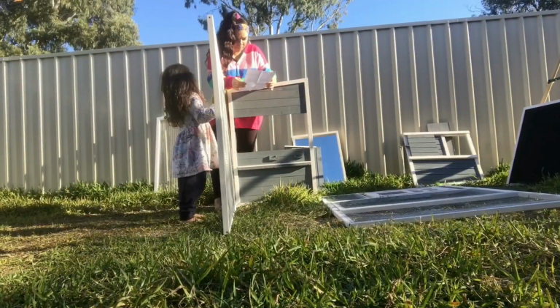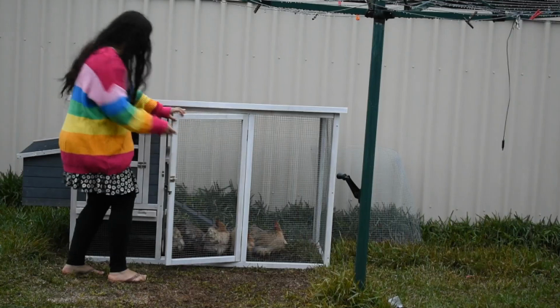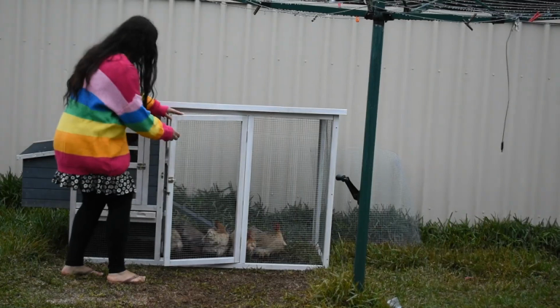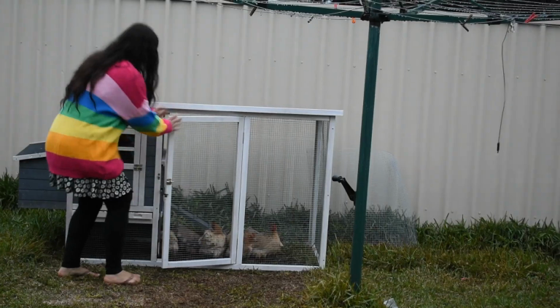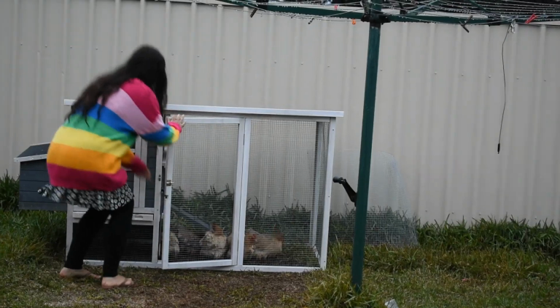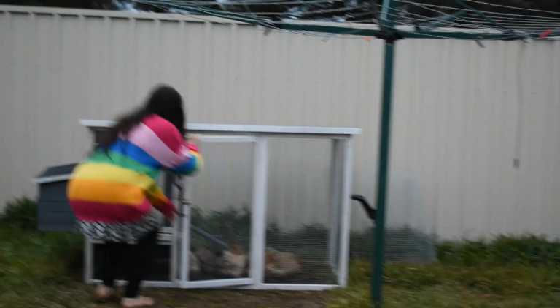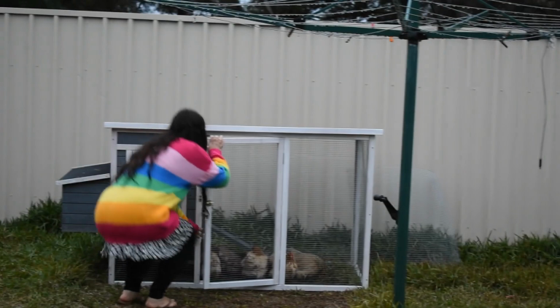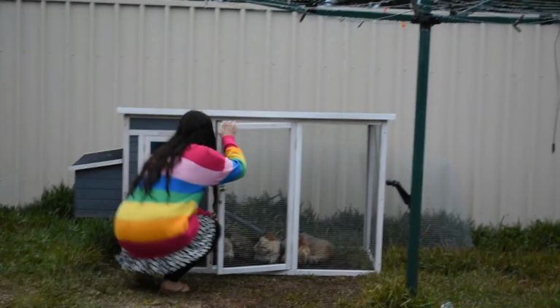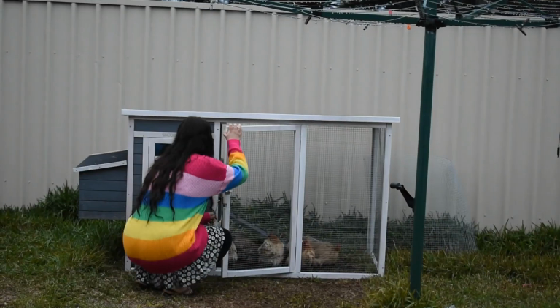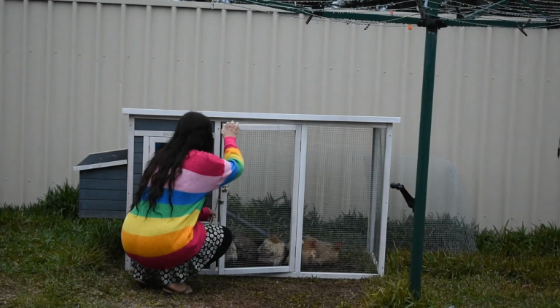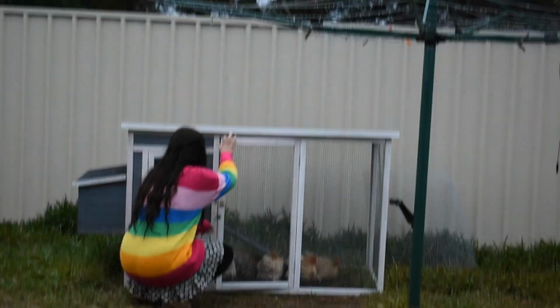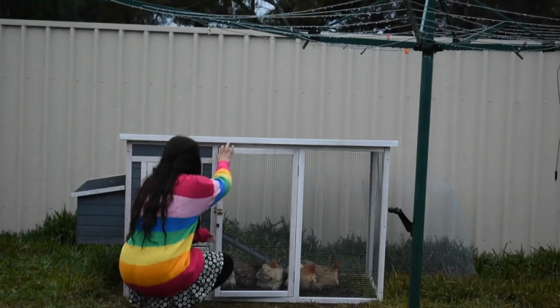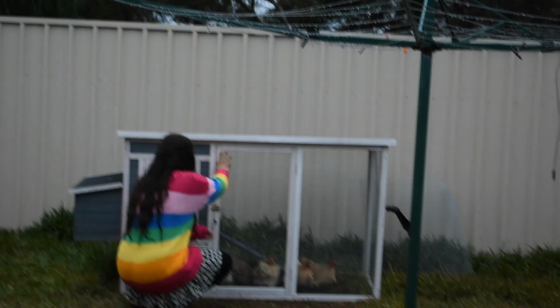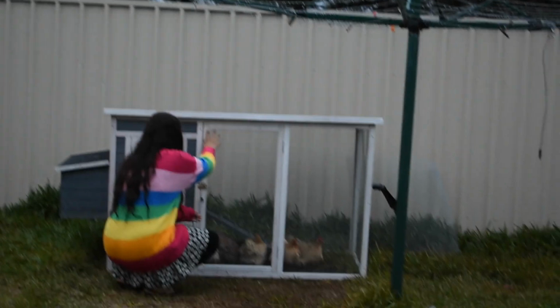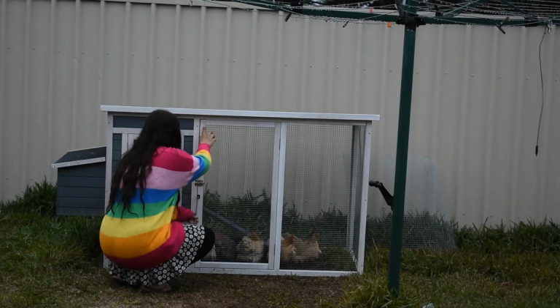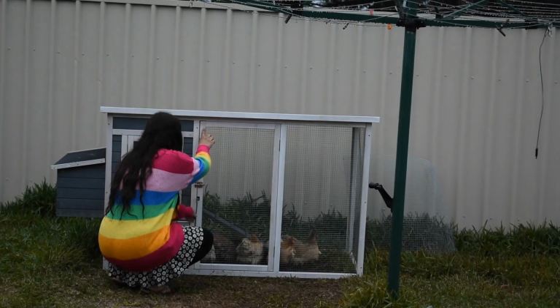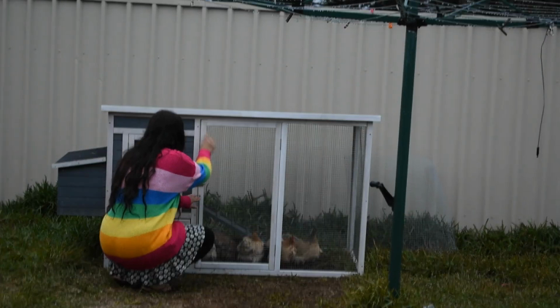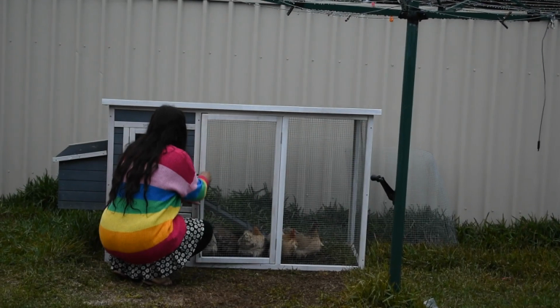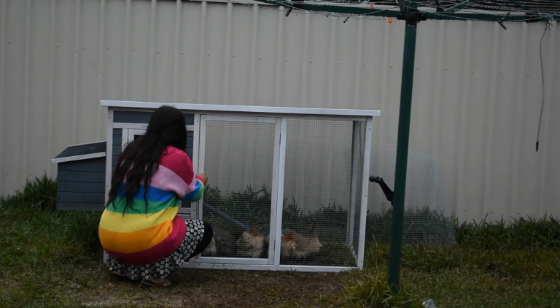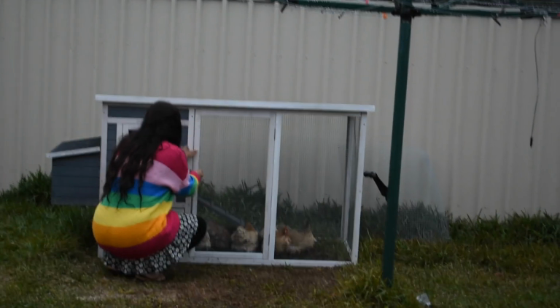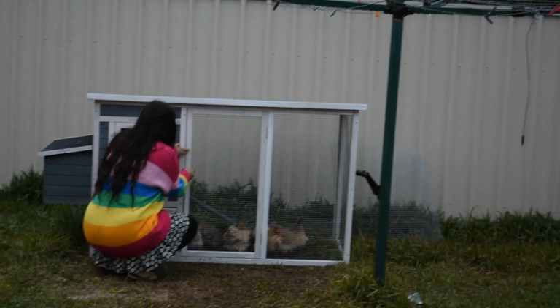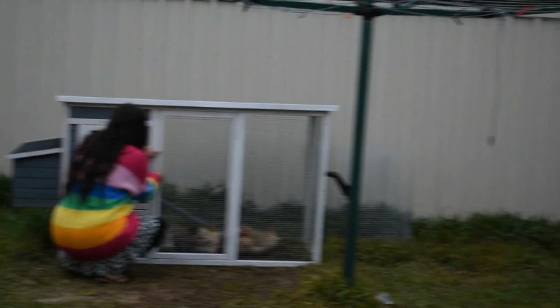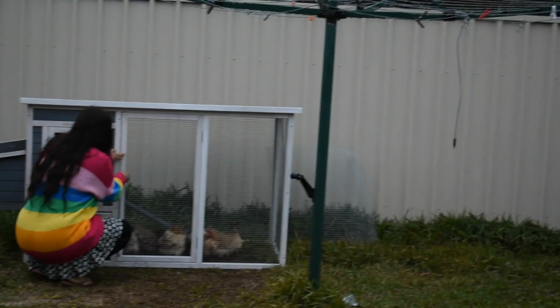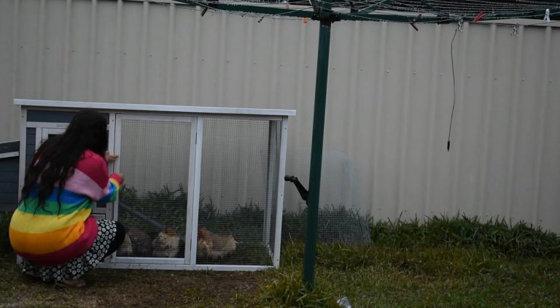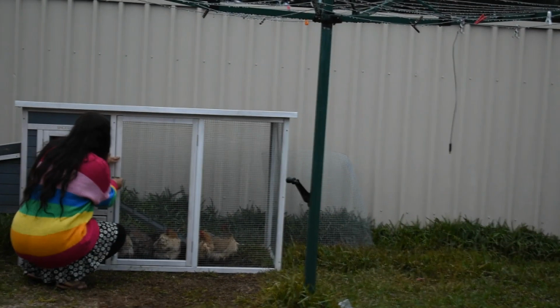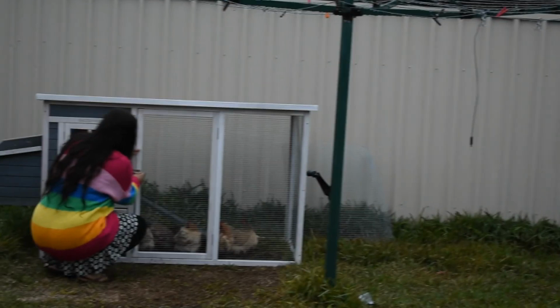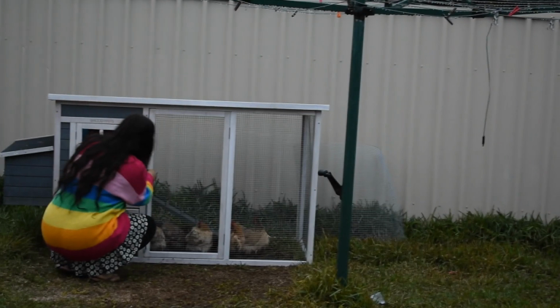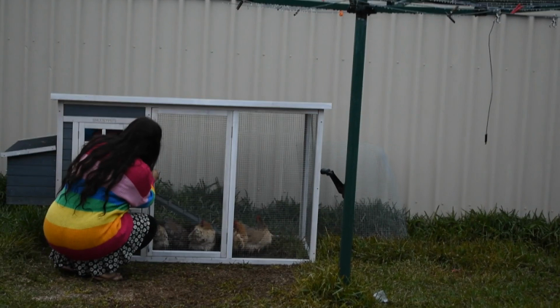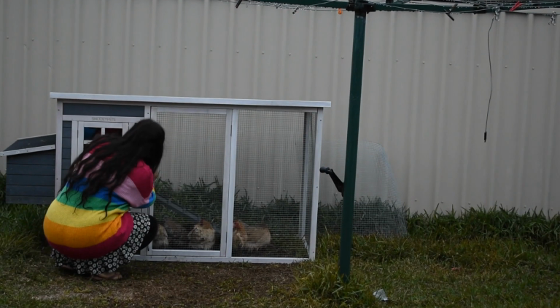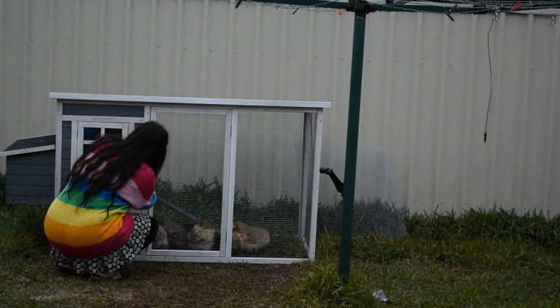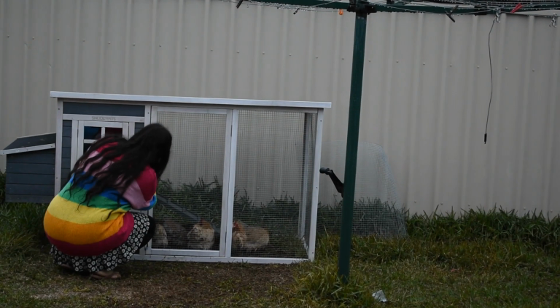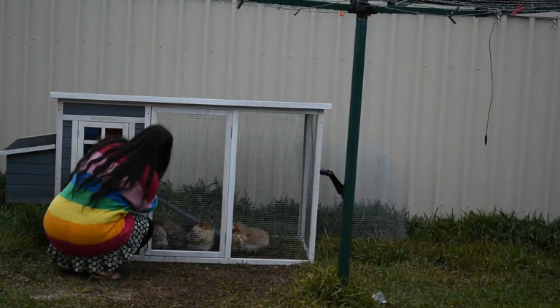This is the coop completed and this is the moment our chickens or hens first go into the coop.